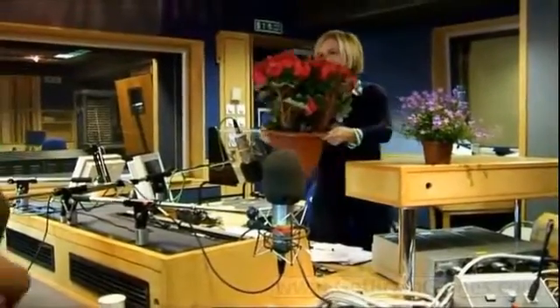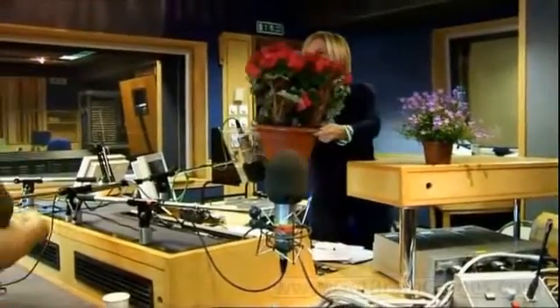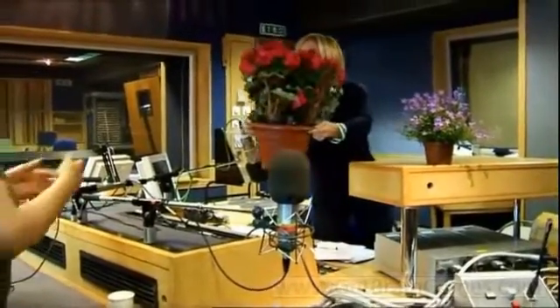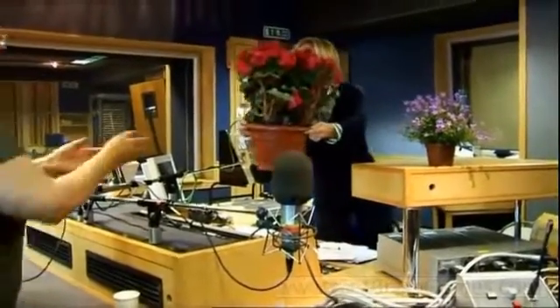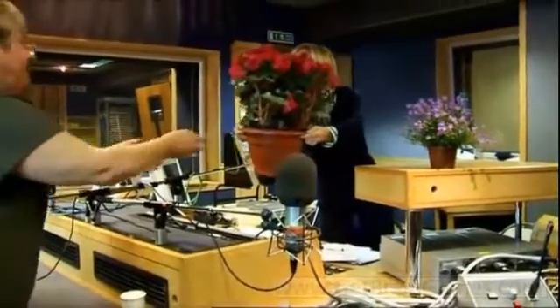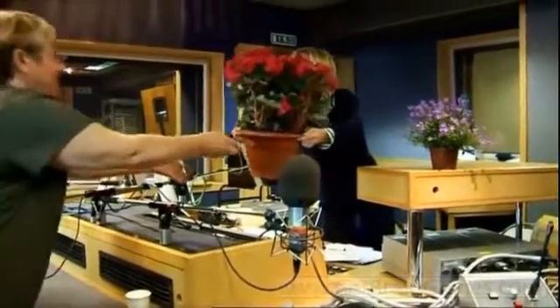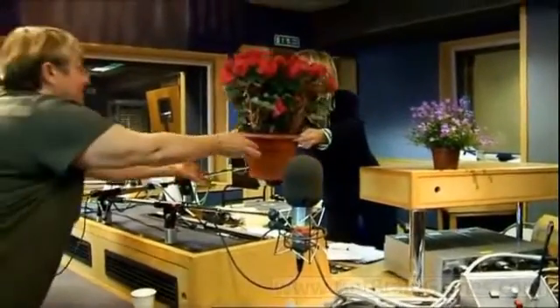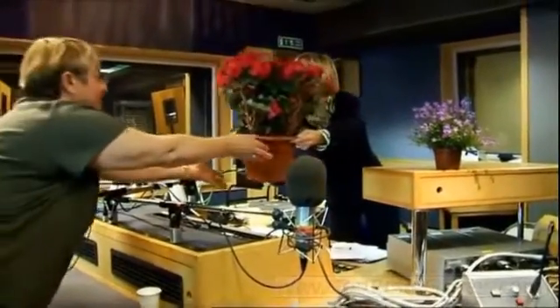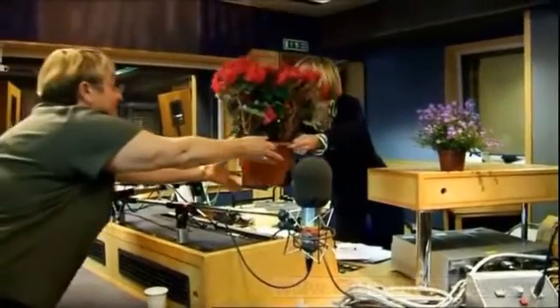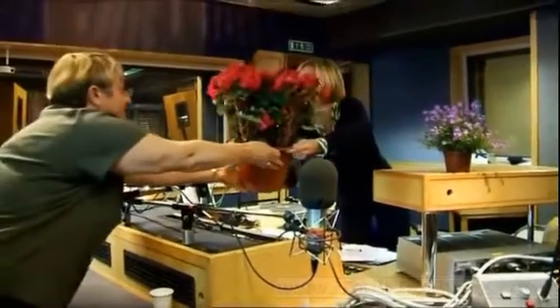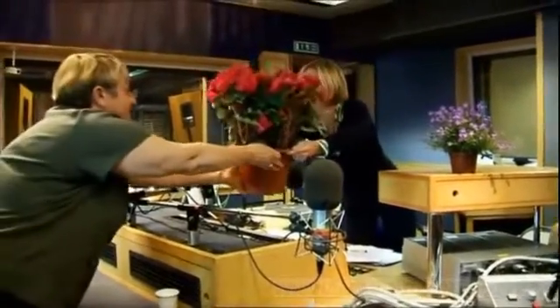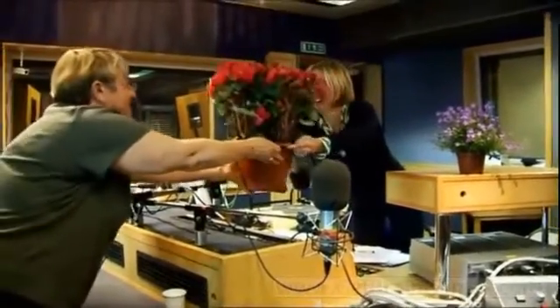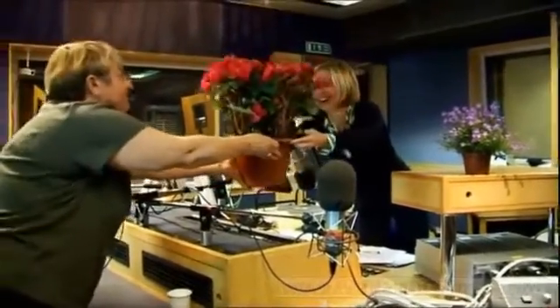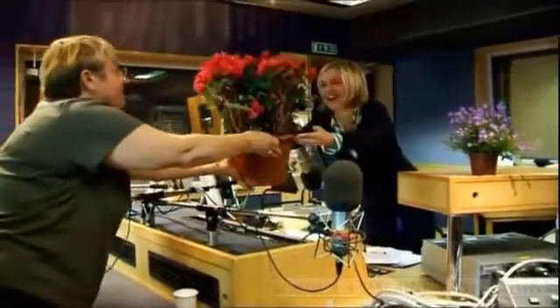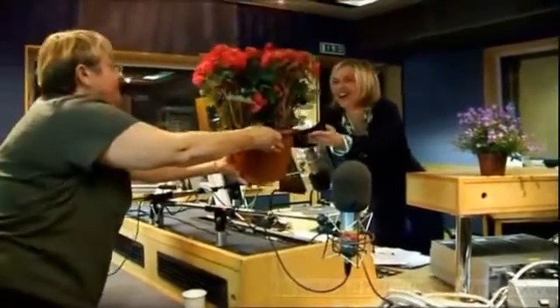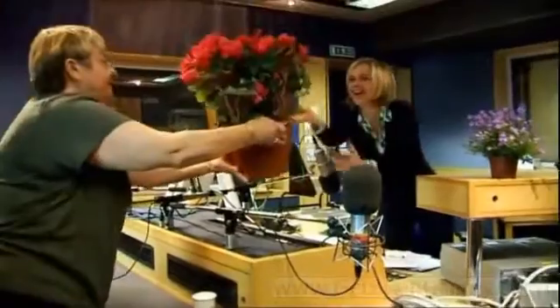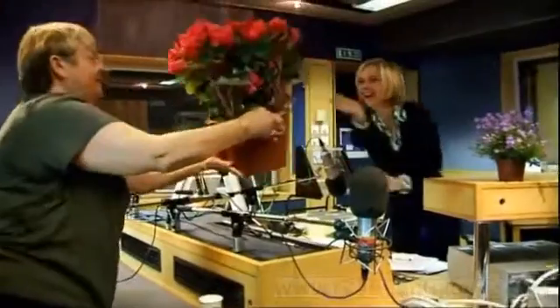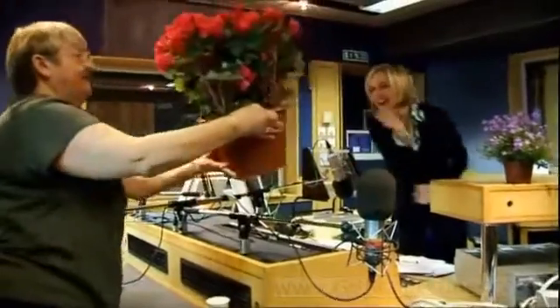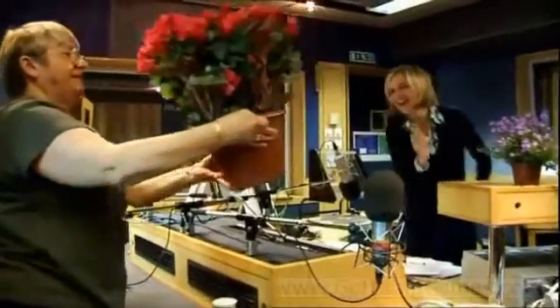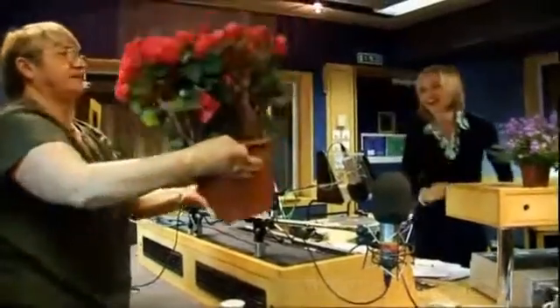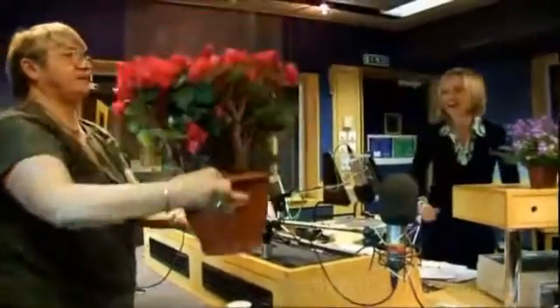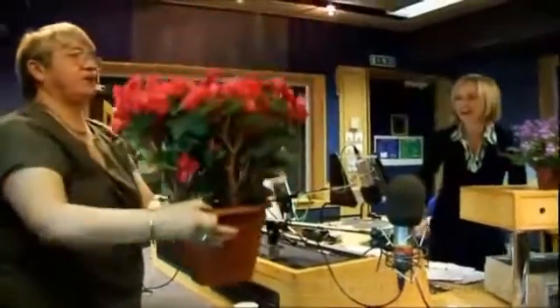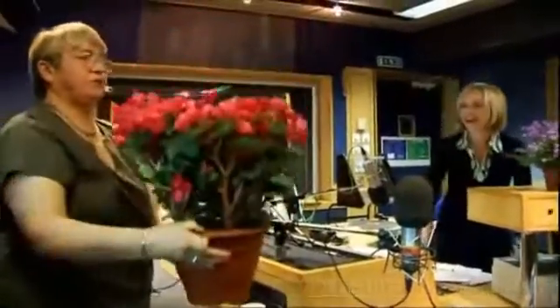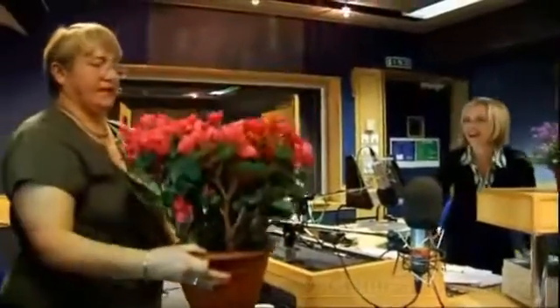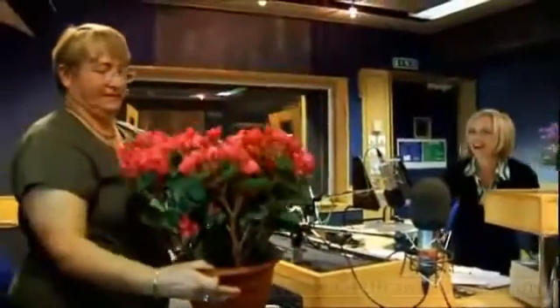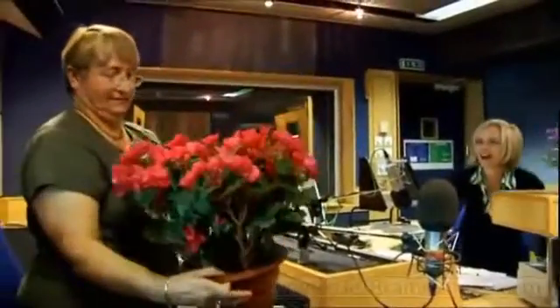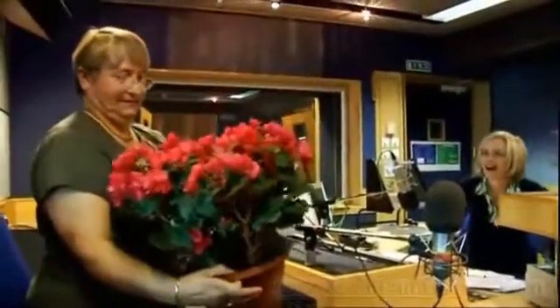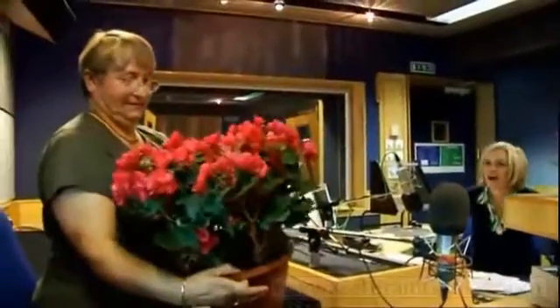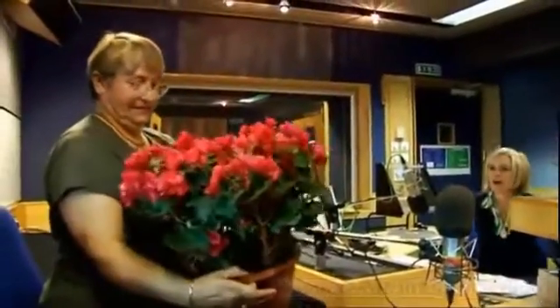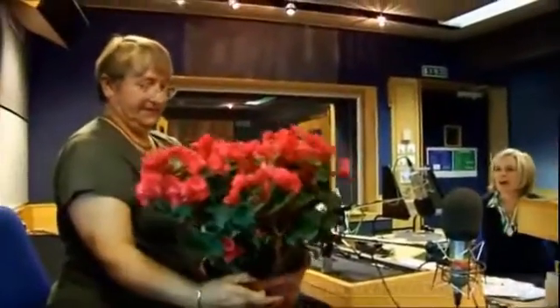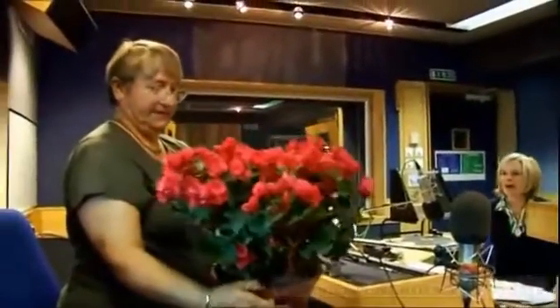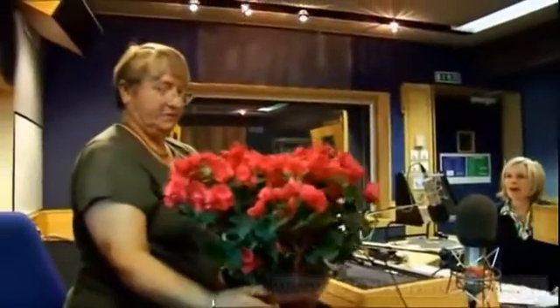Phenomenal — thank you very much. That's a lovely plant — that's a begonia. Super.